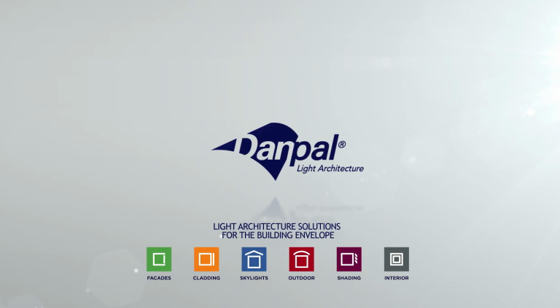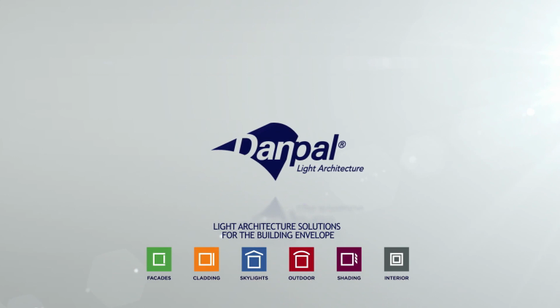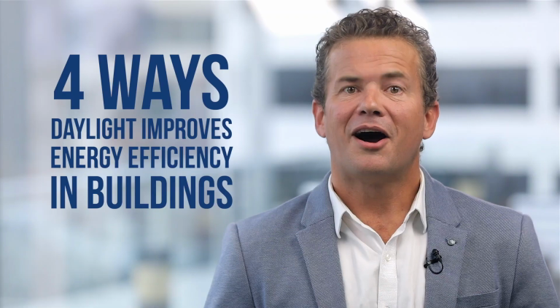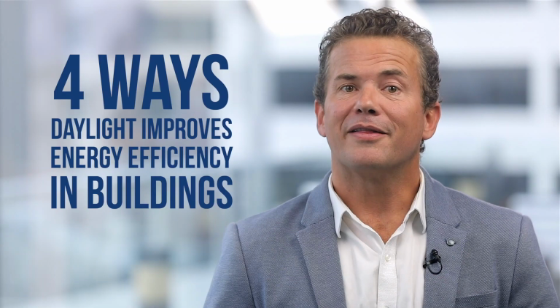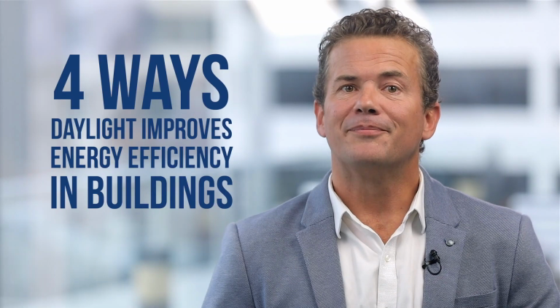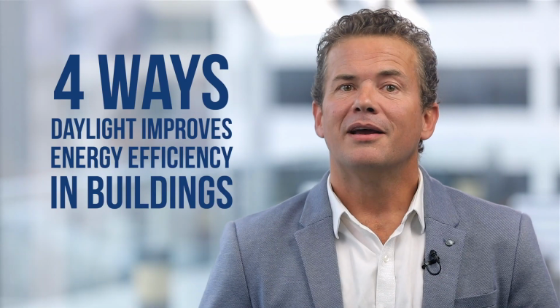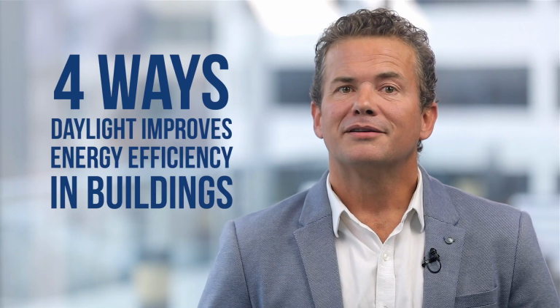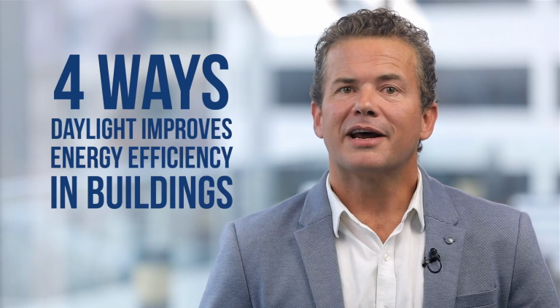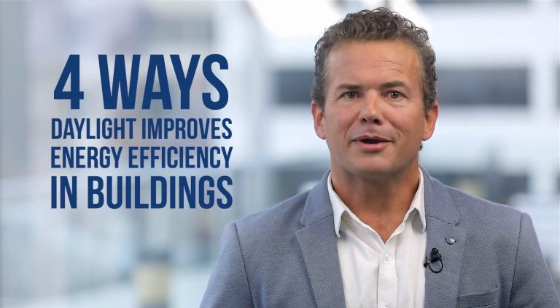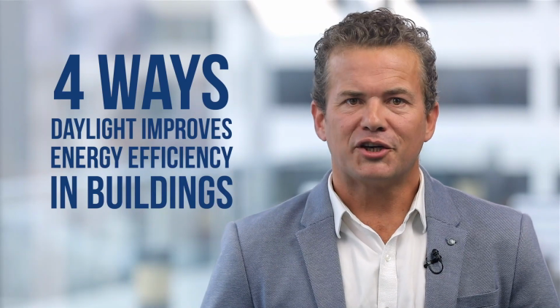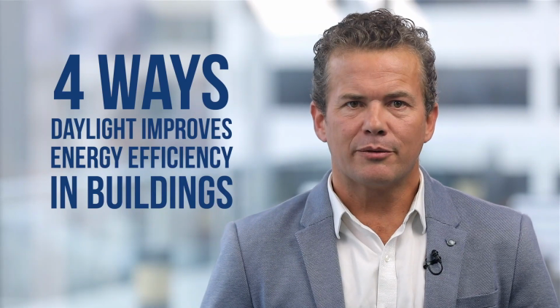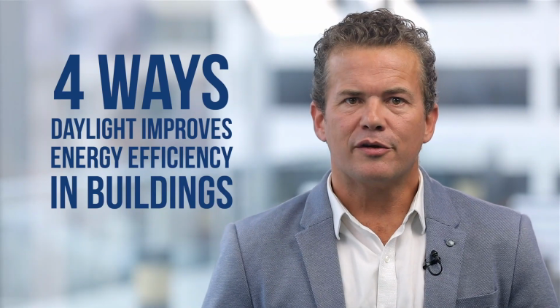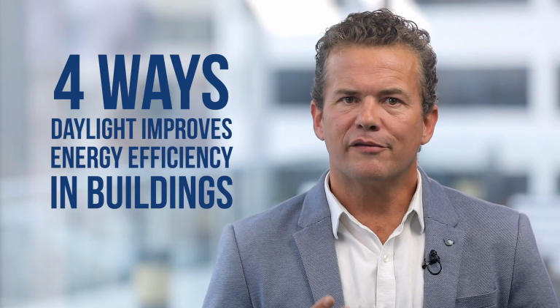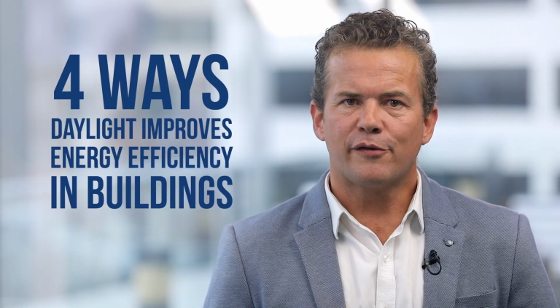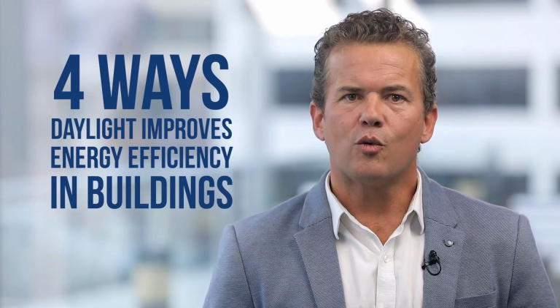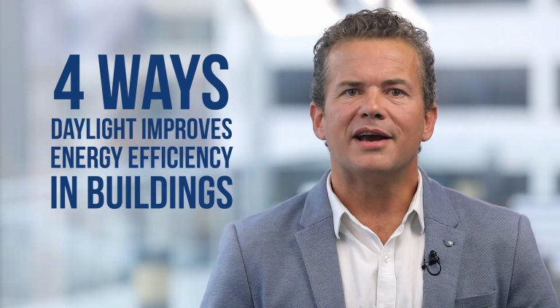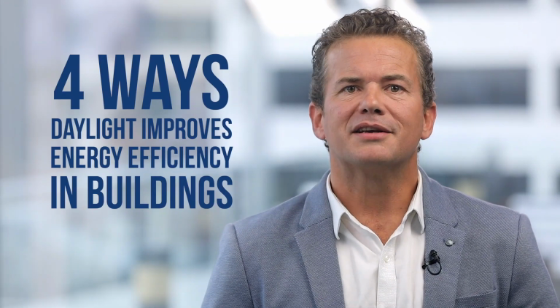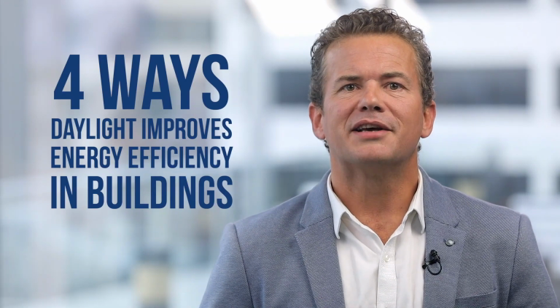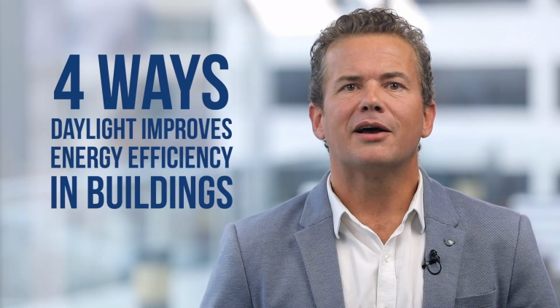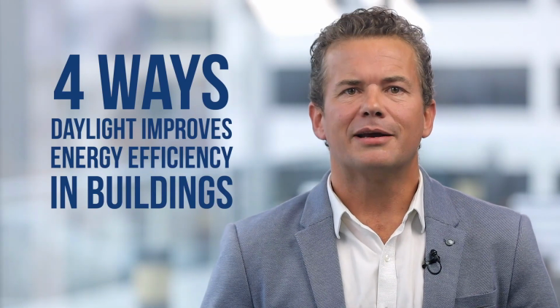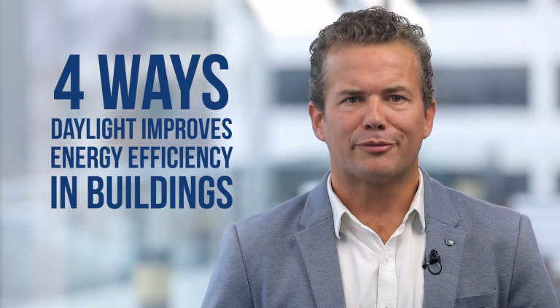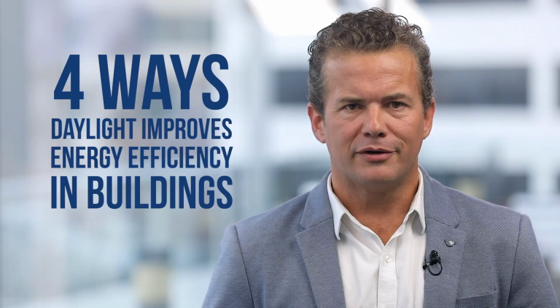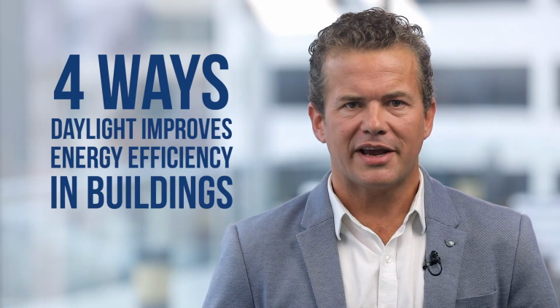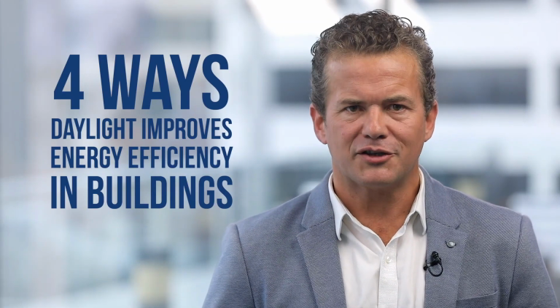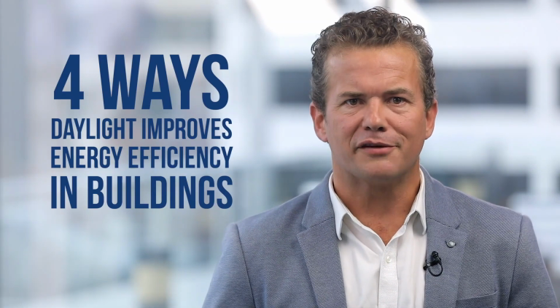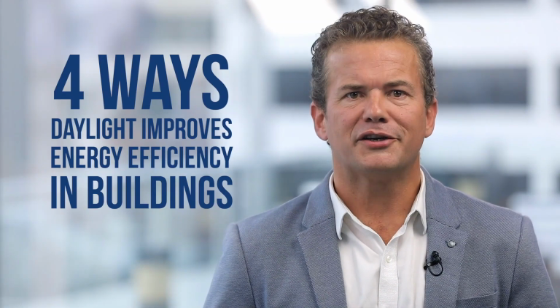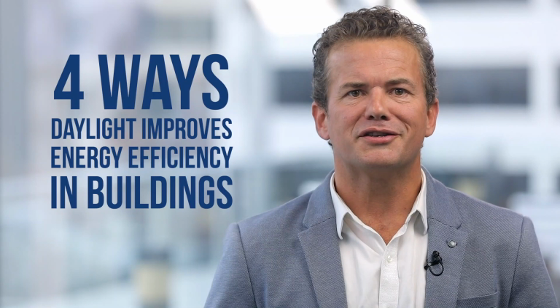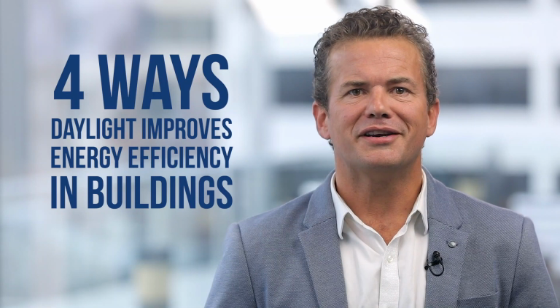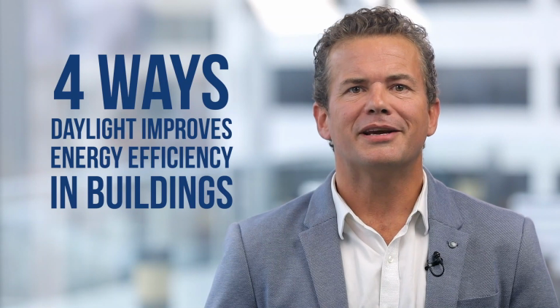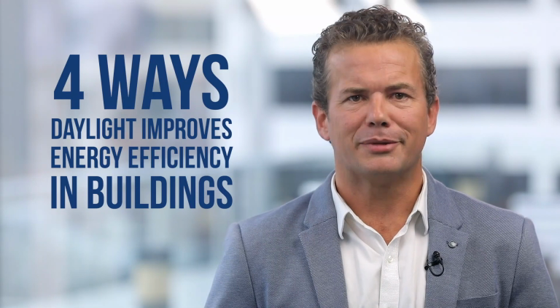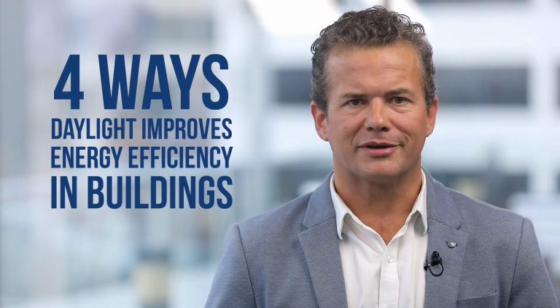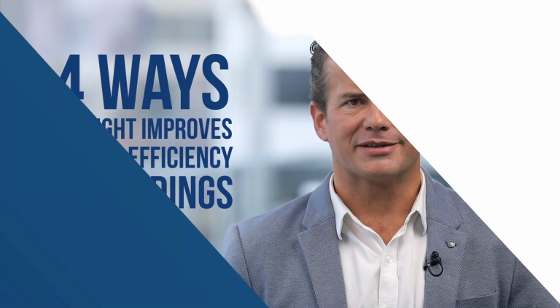Hi there, today I'm going to share with you four ways daylight improves energy efficiency in buildings.